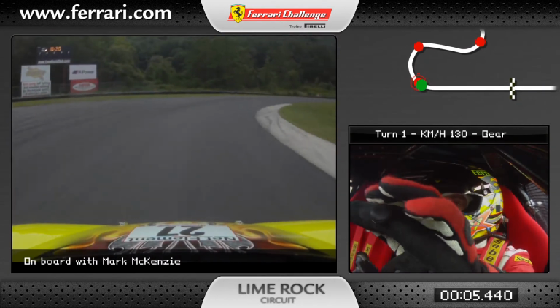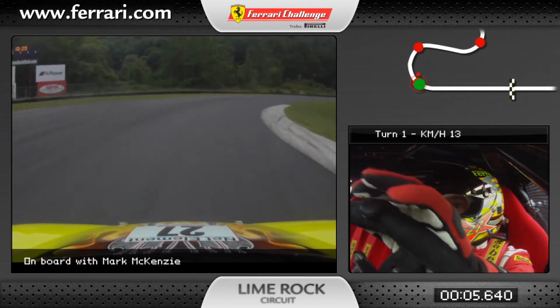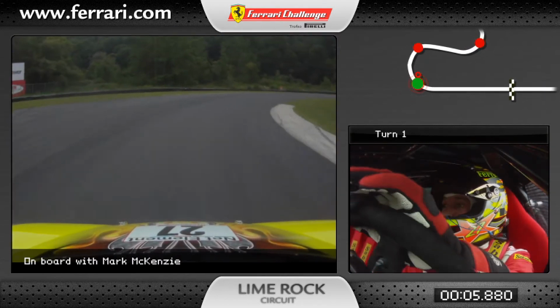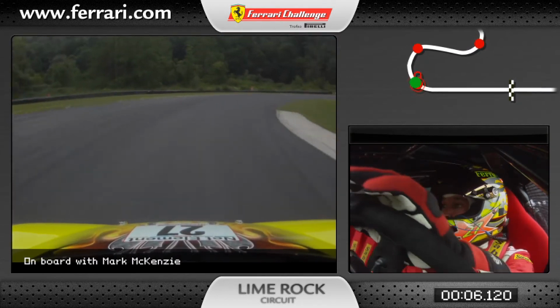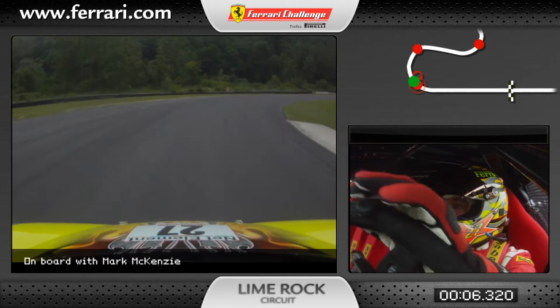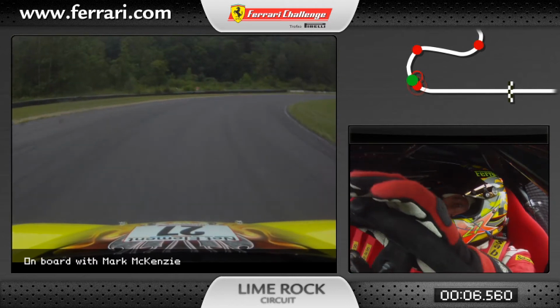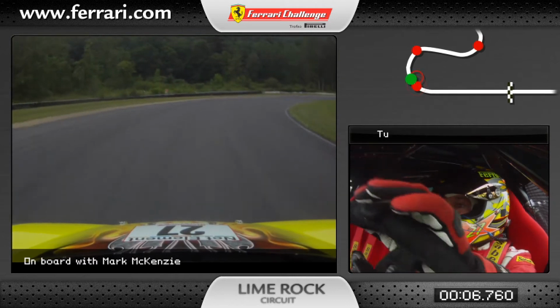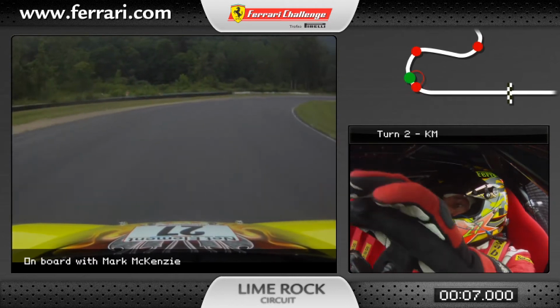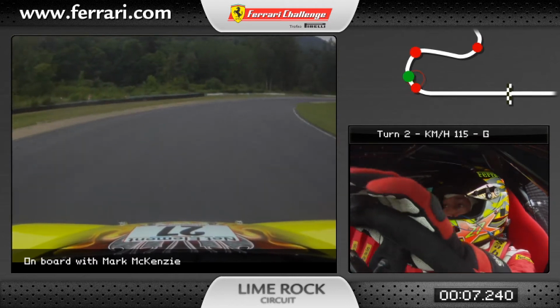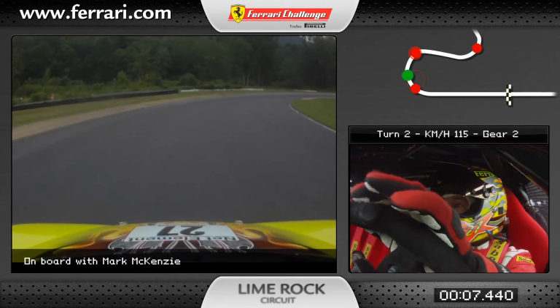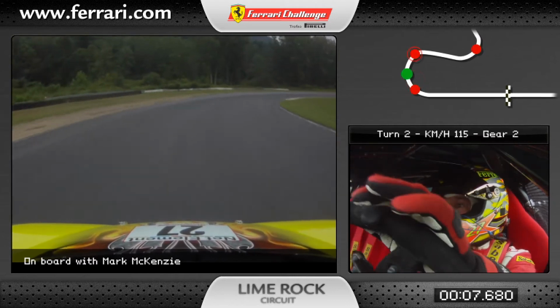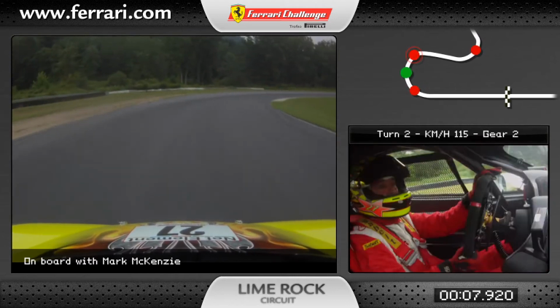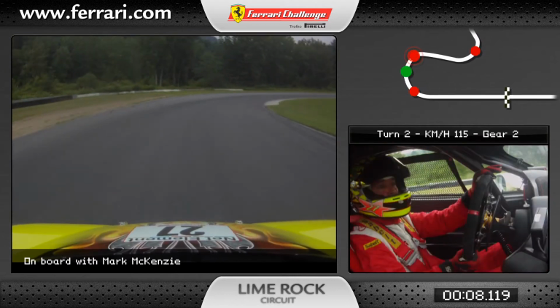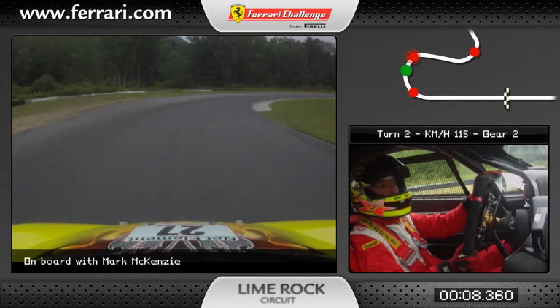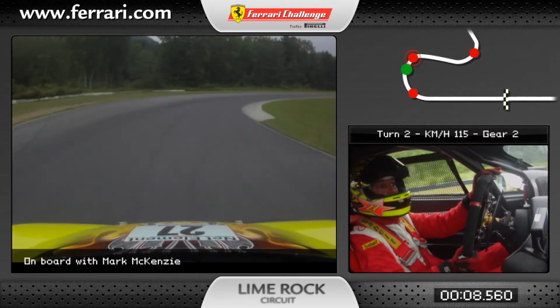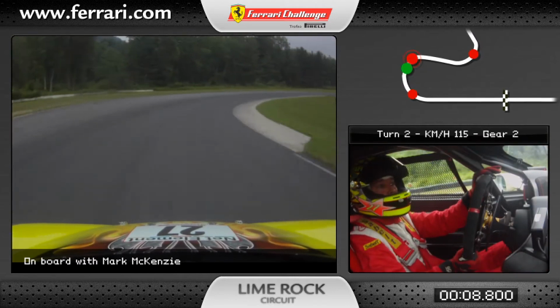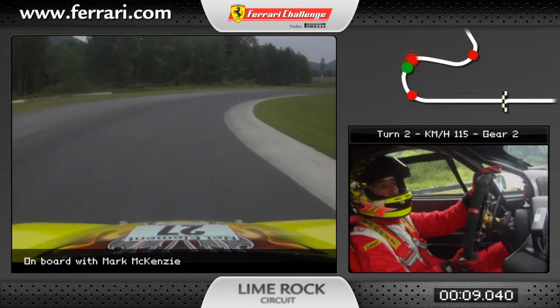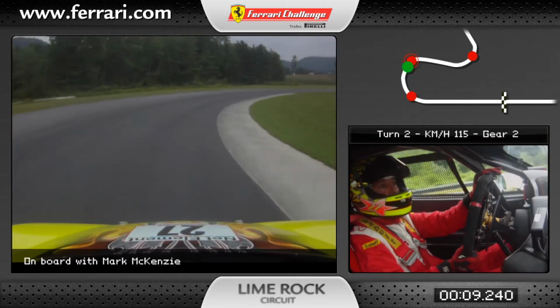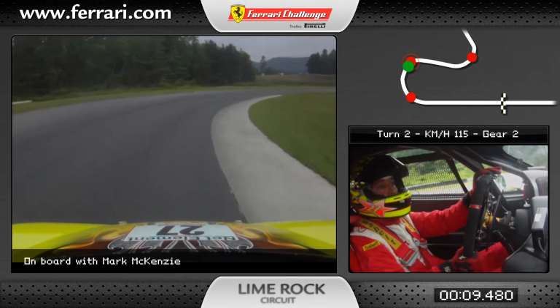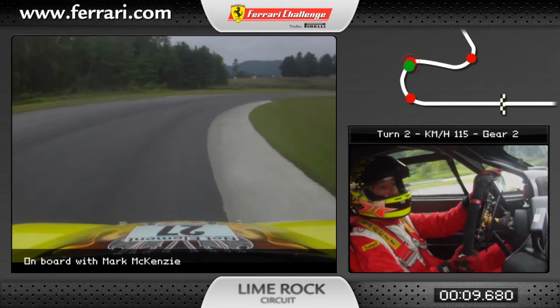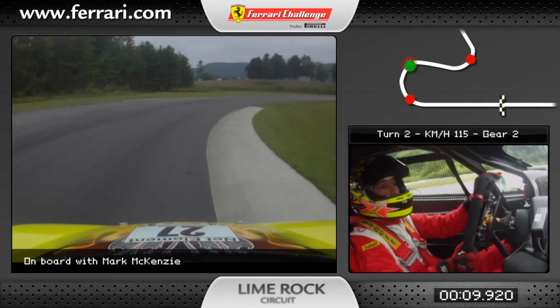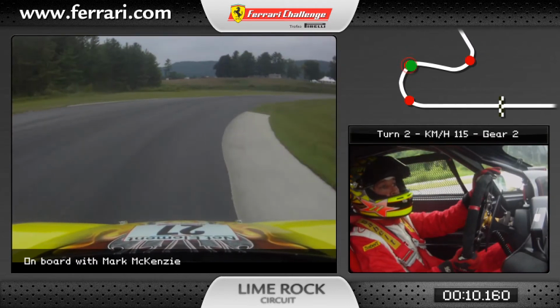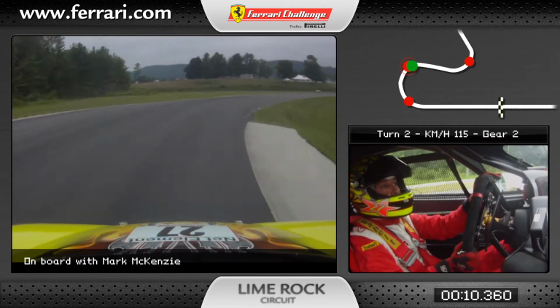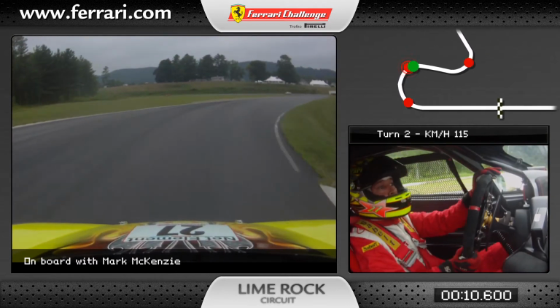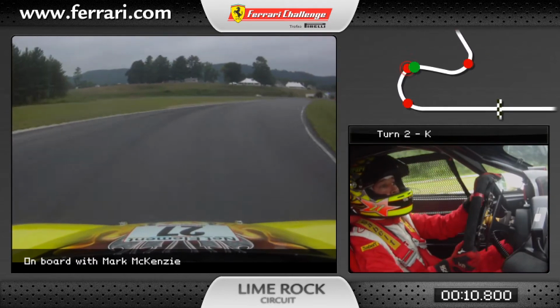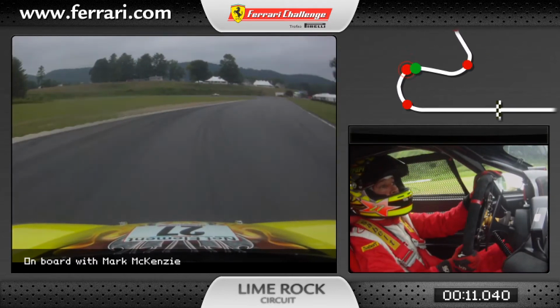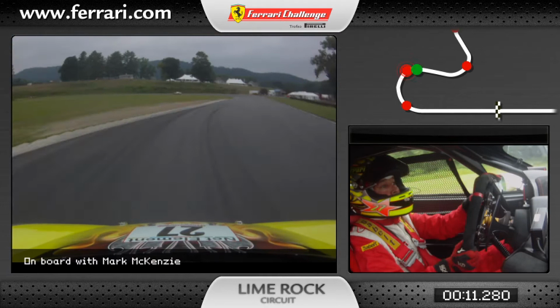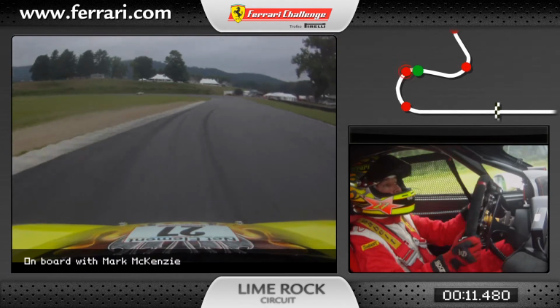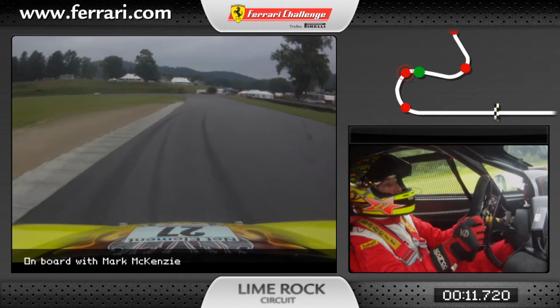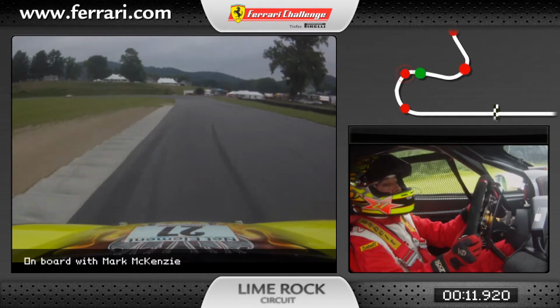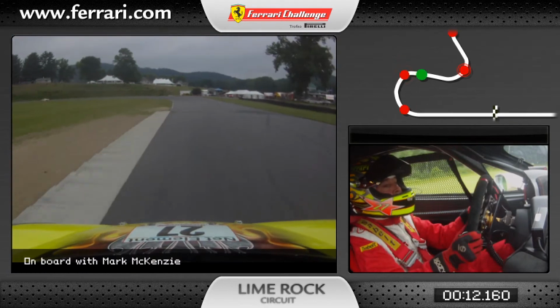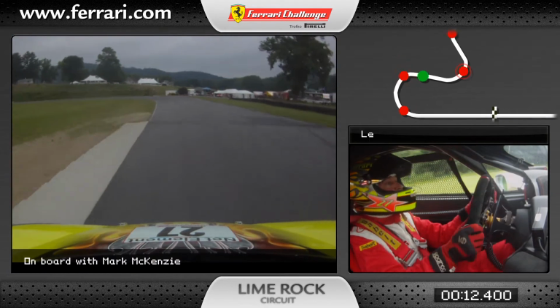A little bit of throttle, 4th gear outside, lift the throttle, tuck the nose, 4th gear hard, flat, use some exit curb.